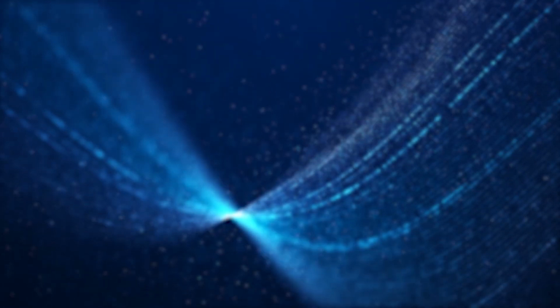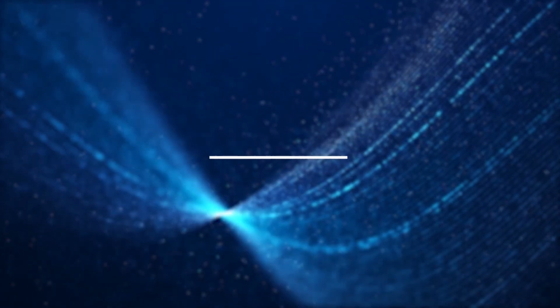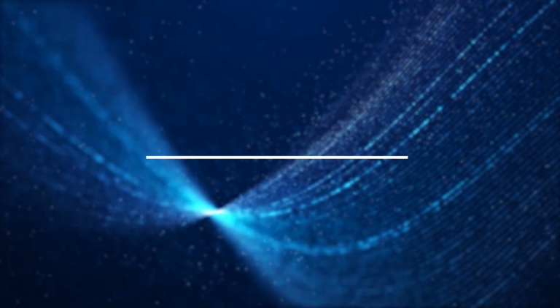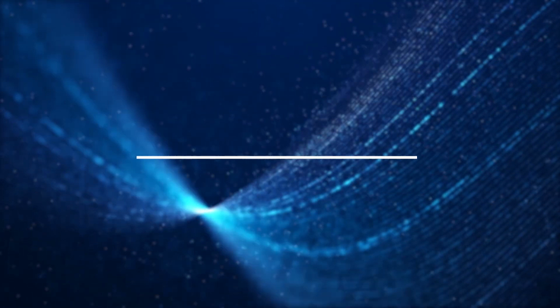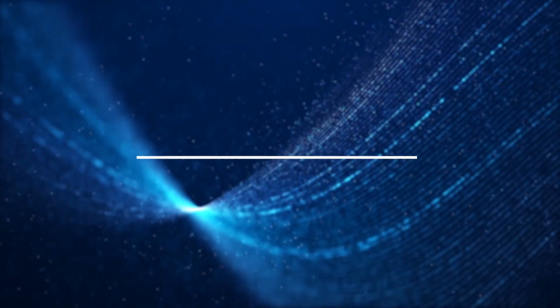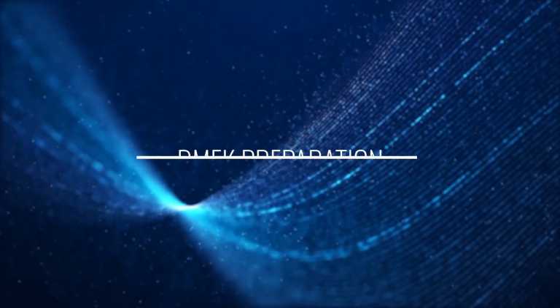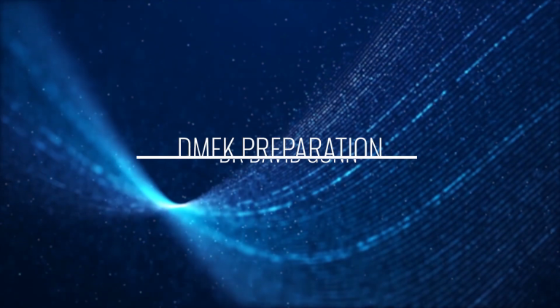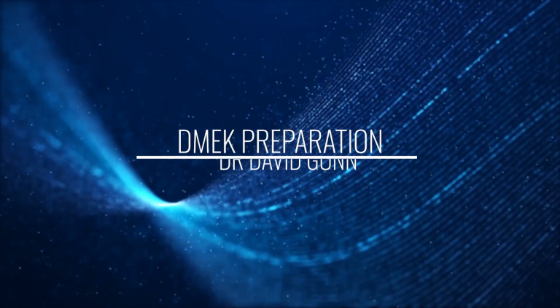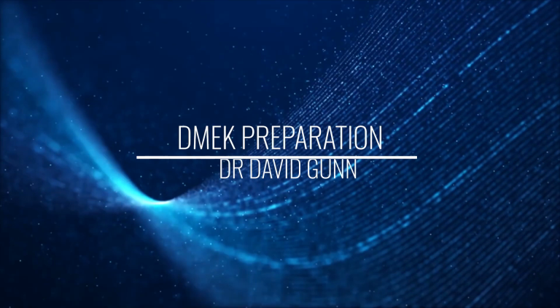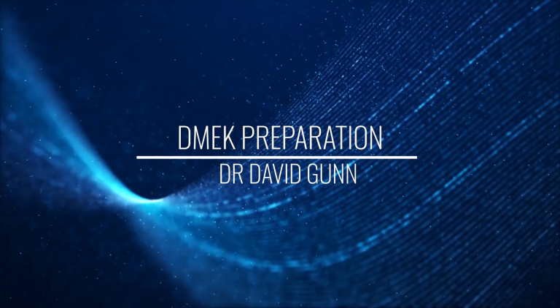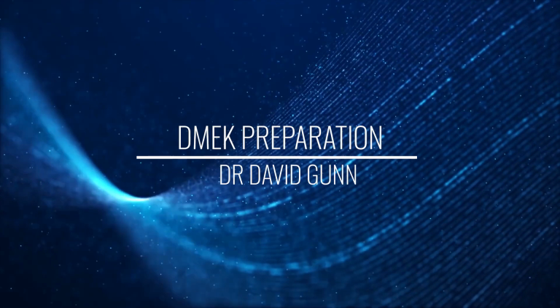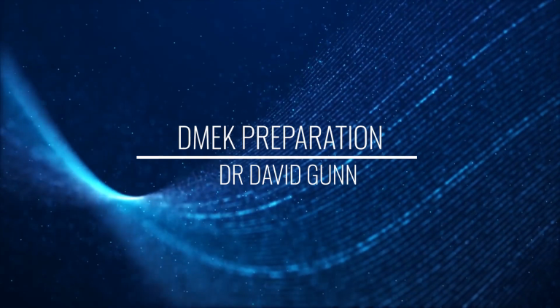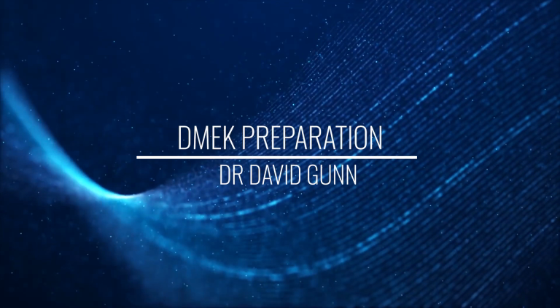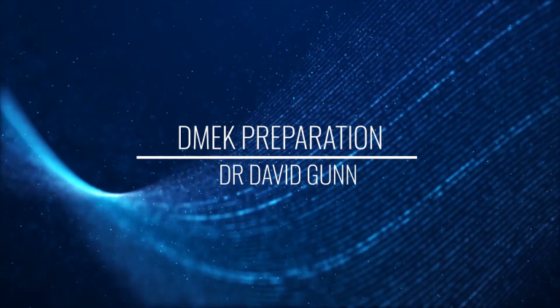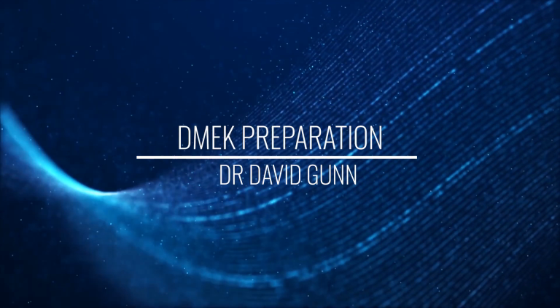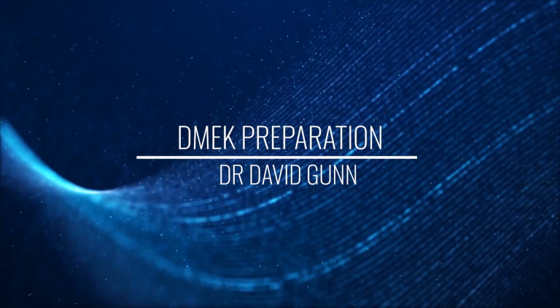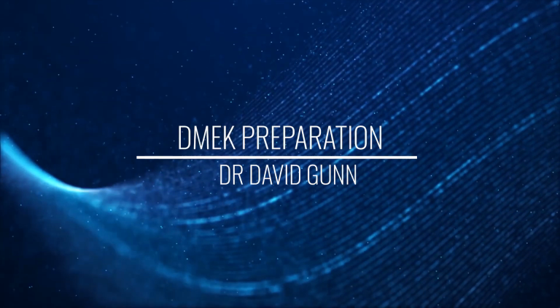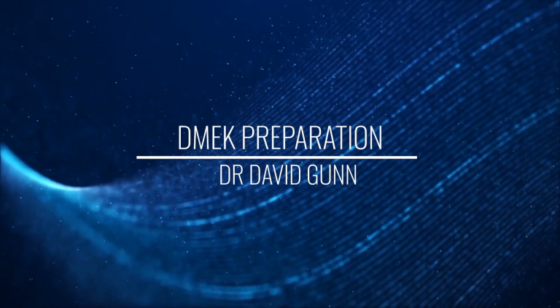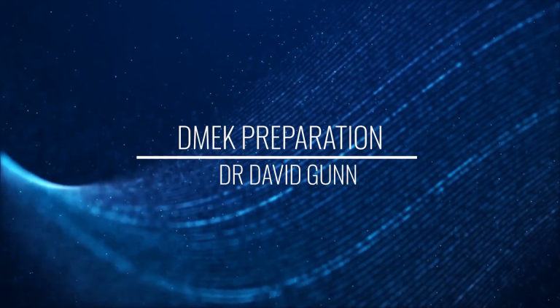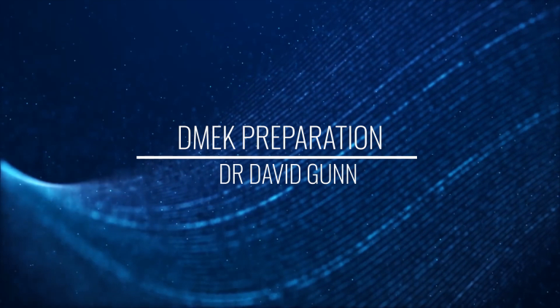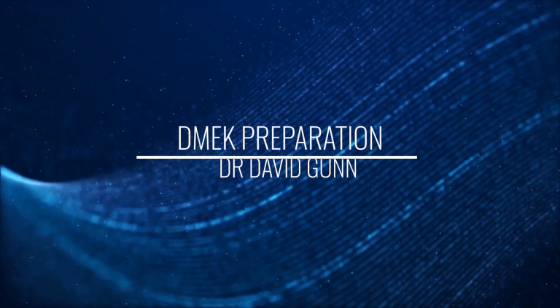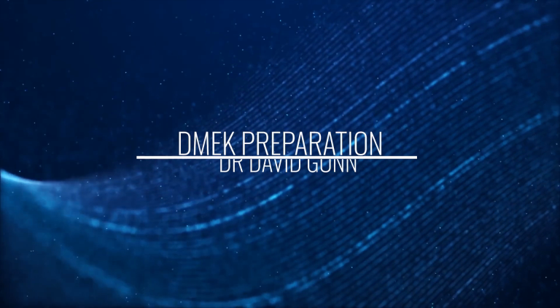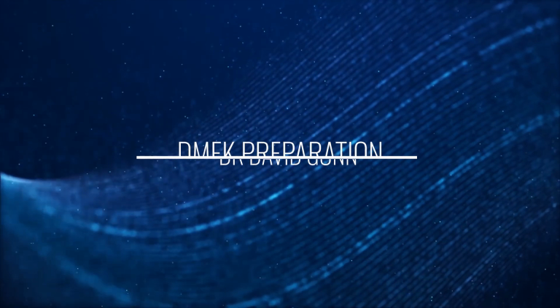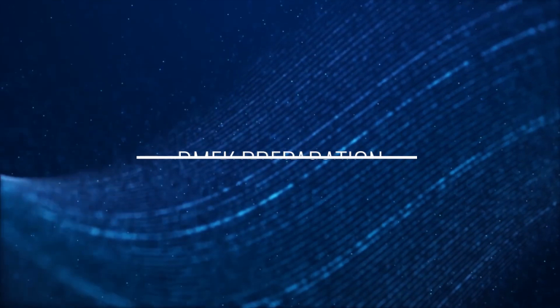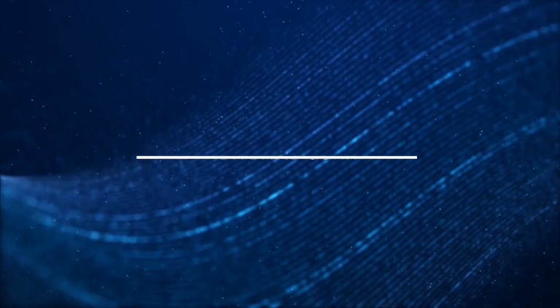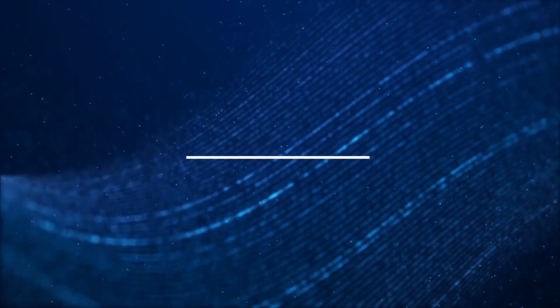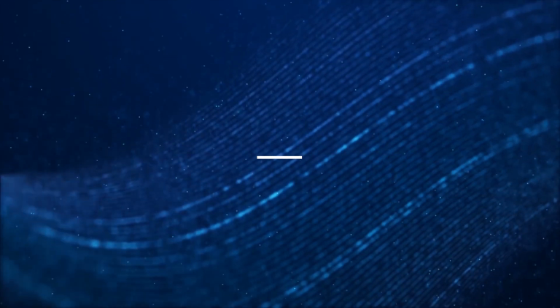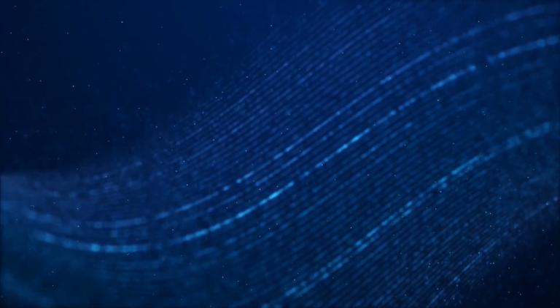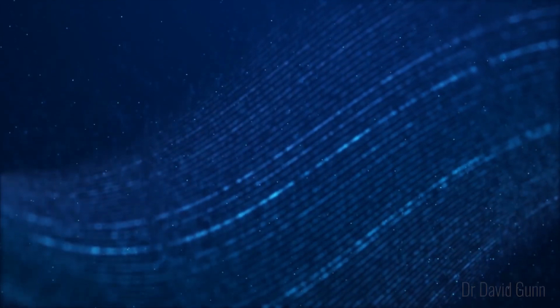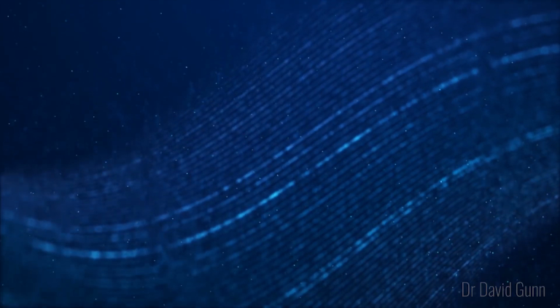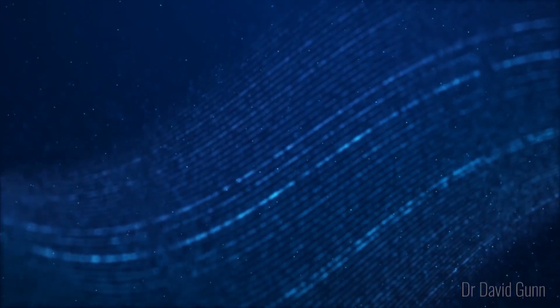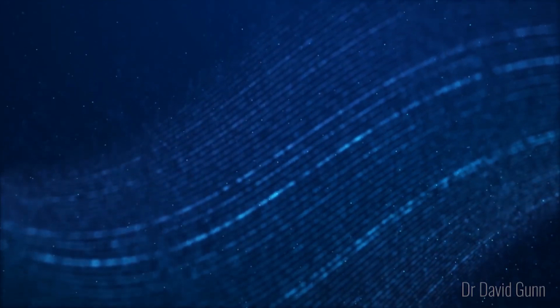This is David Gunn from the Queensland Institute and this video covers my approach to preparation of DMec tissue.